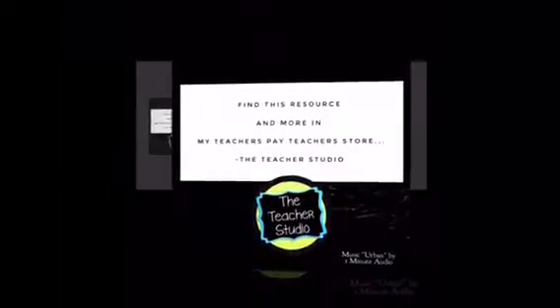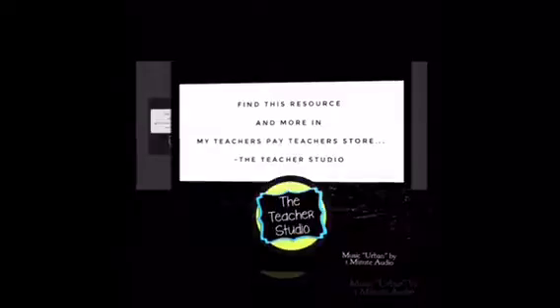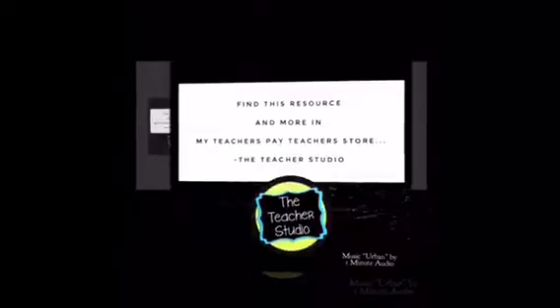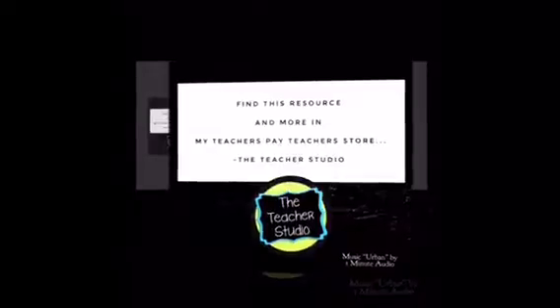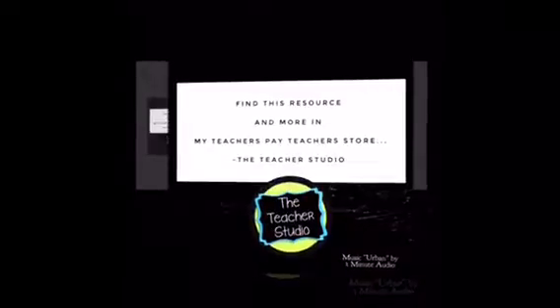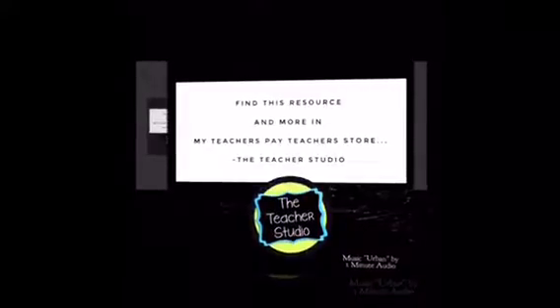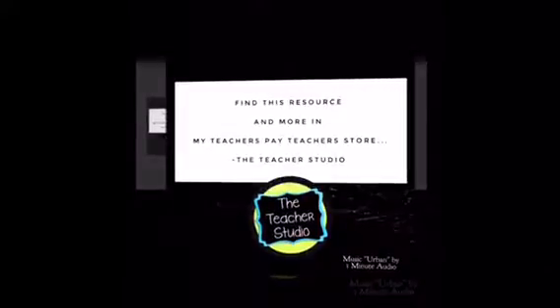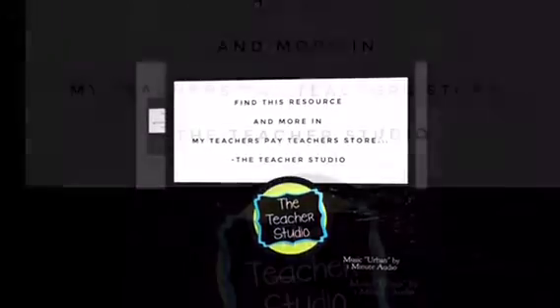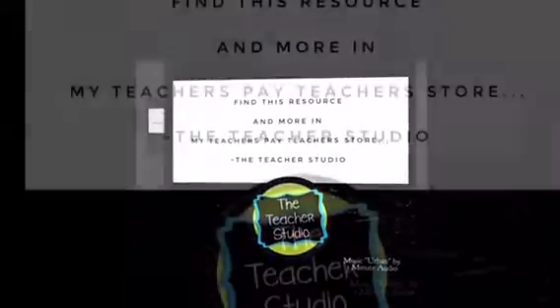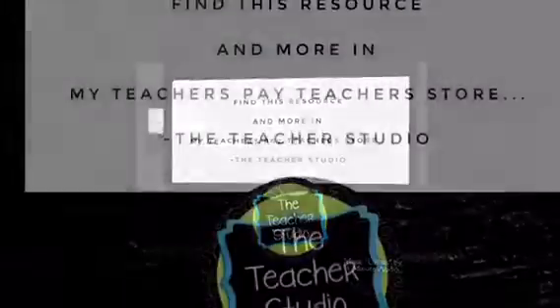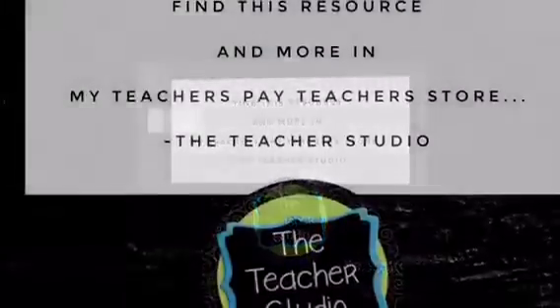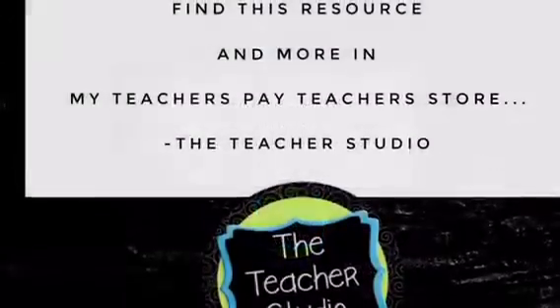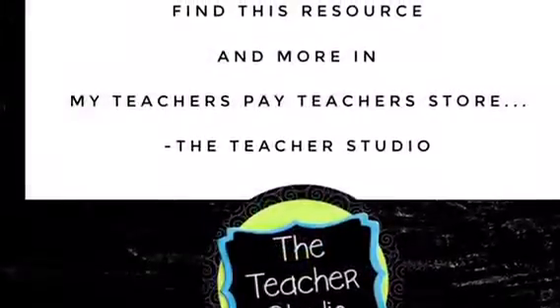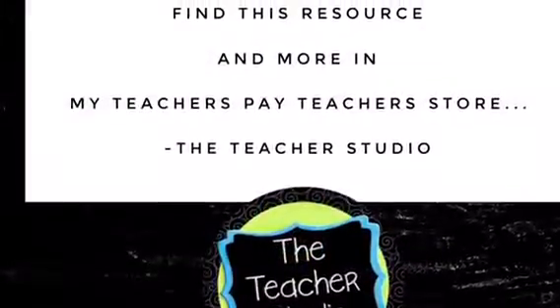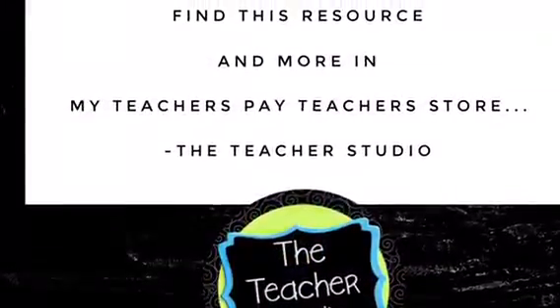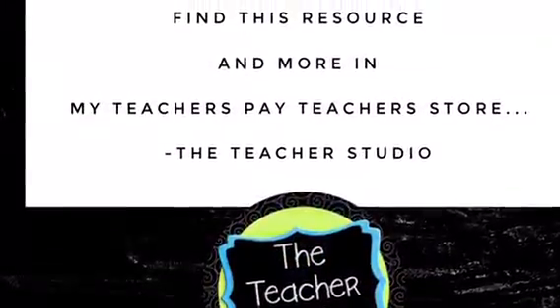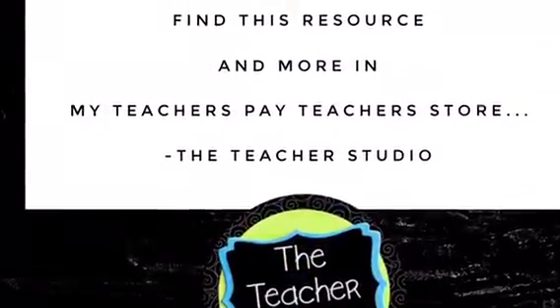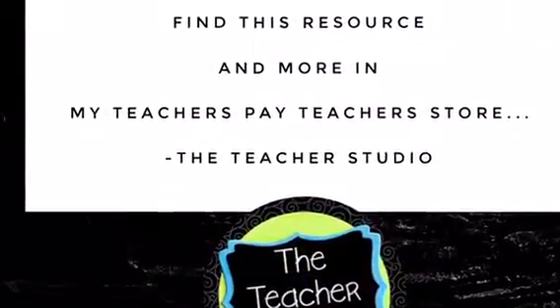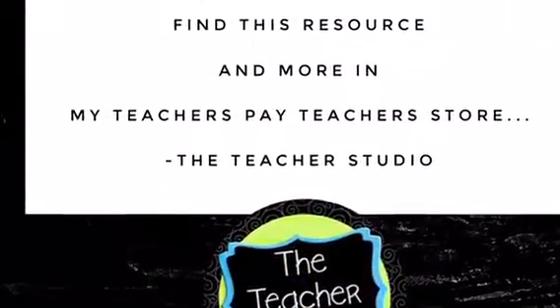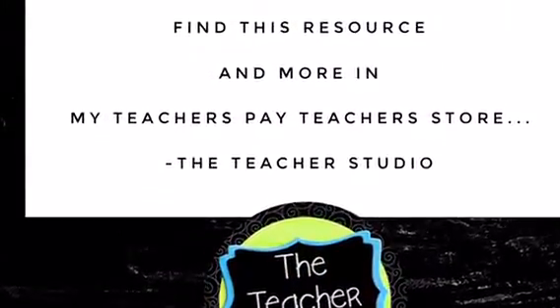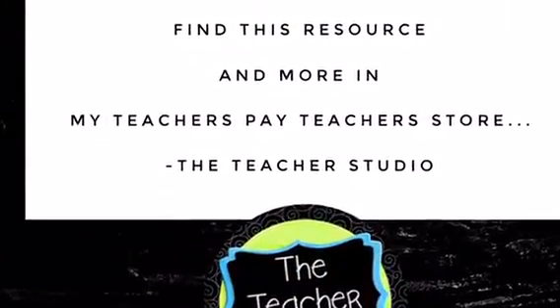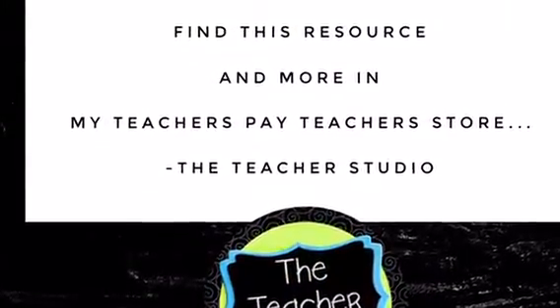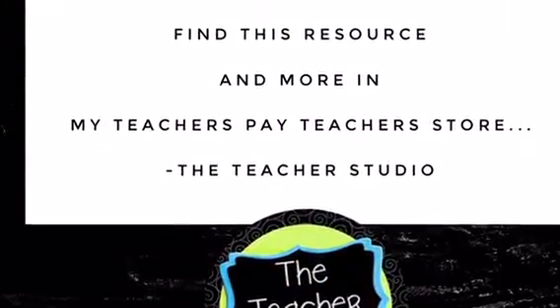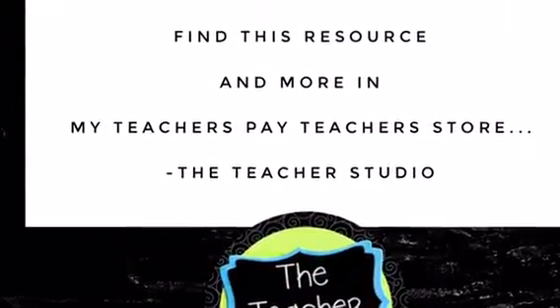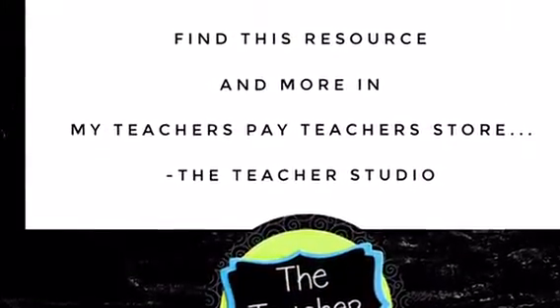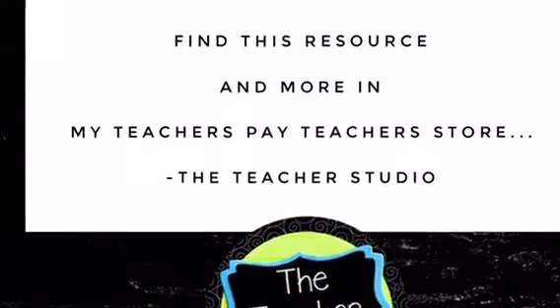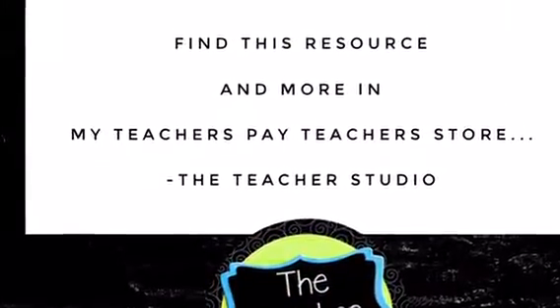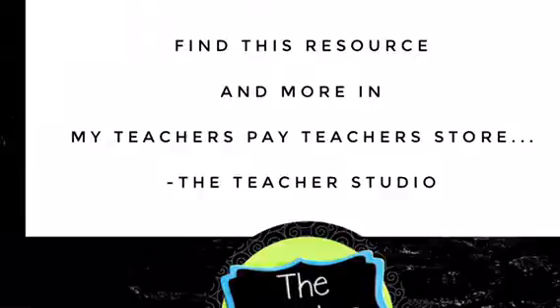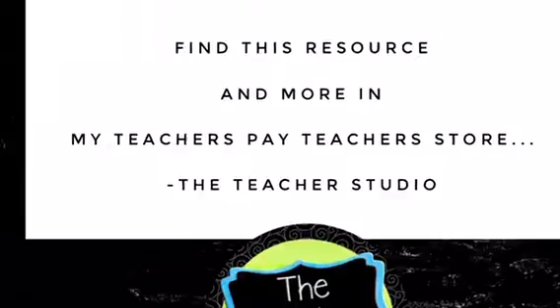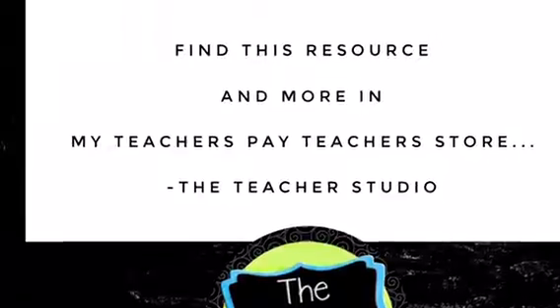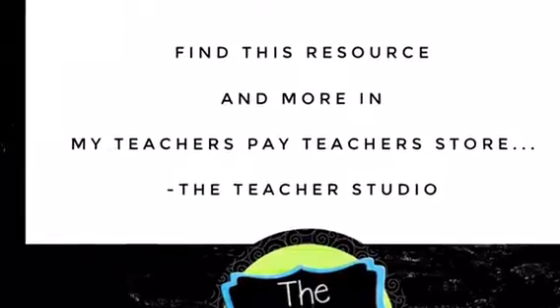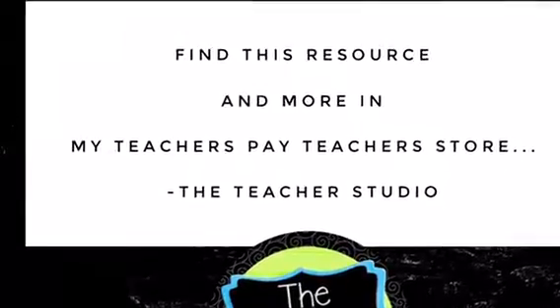You can find this product and more at my Teachers Pay Teachers store at The Teacher Studio.